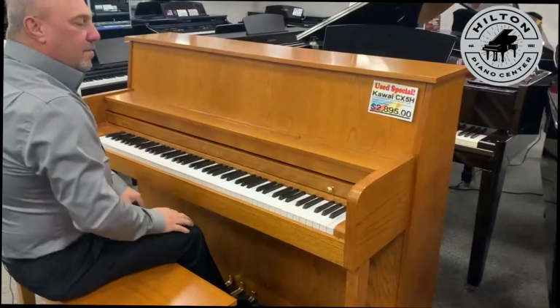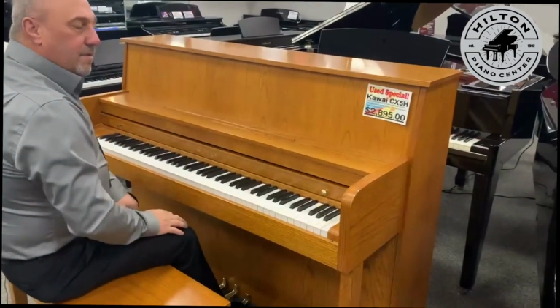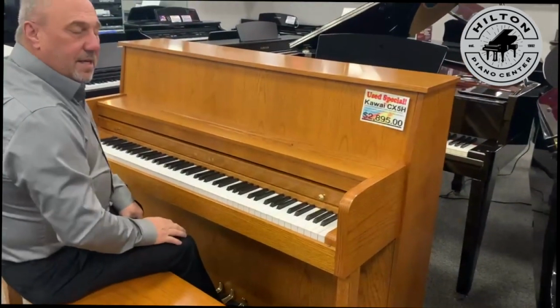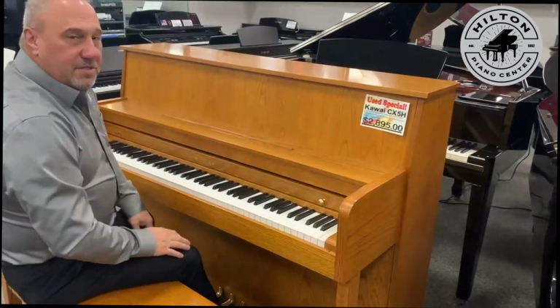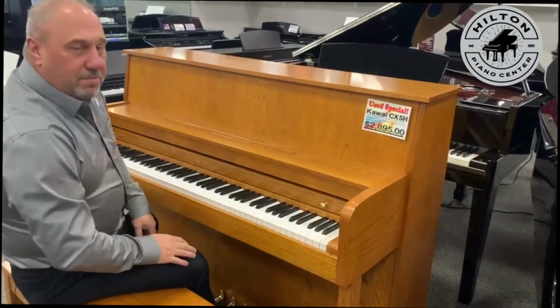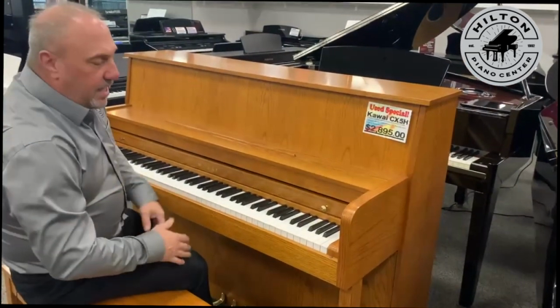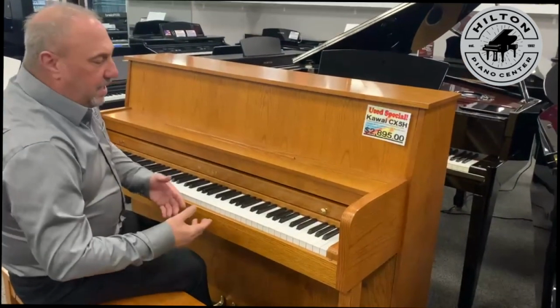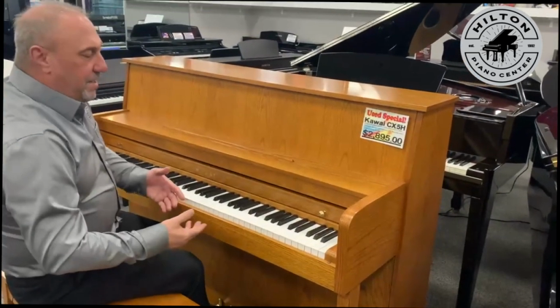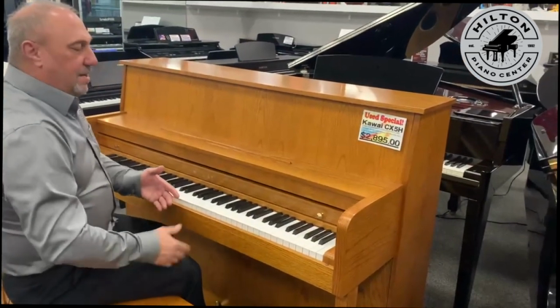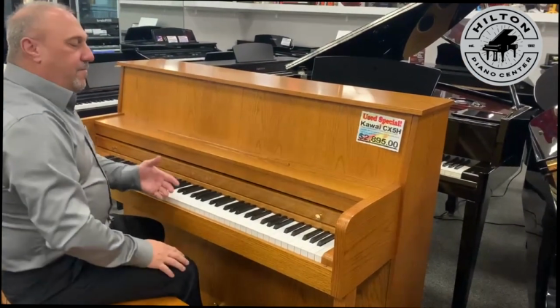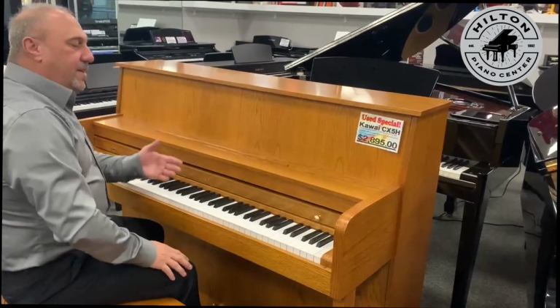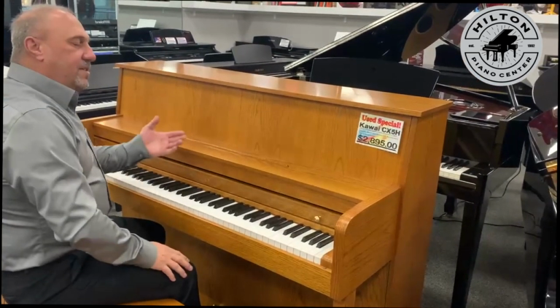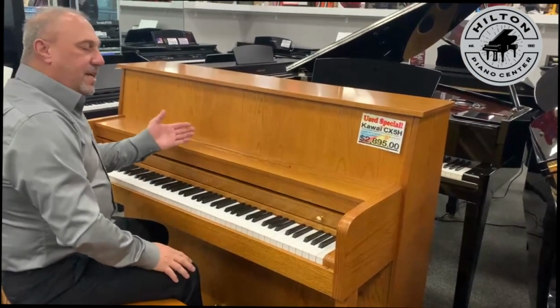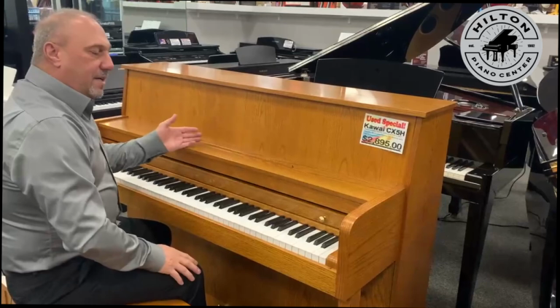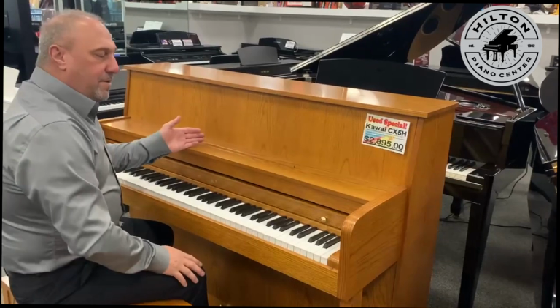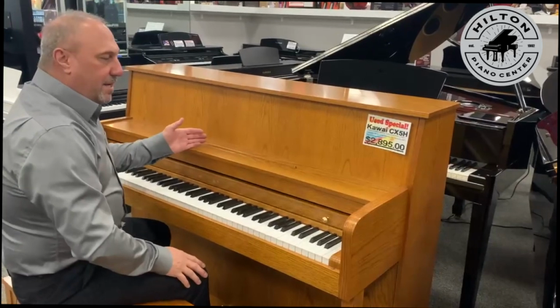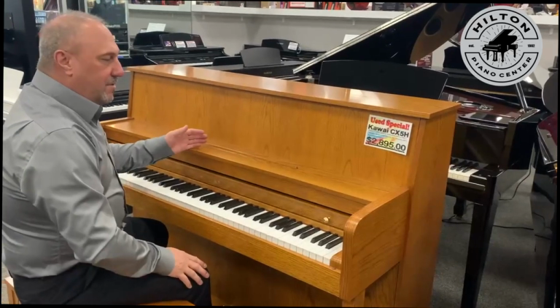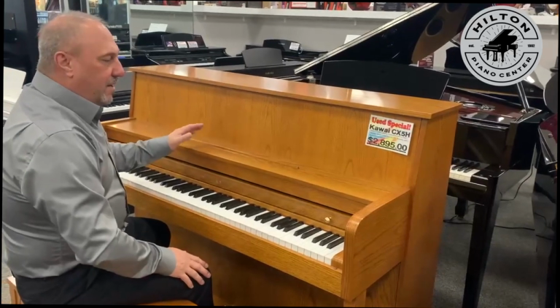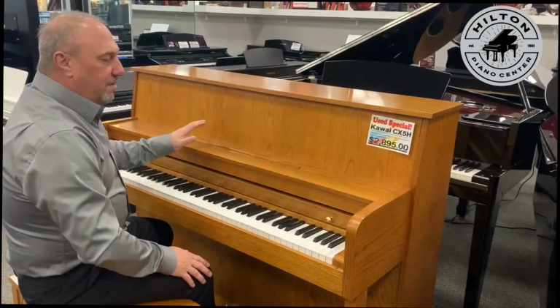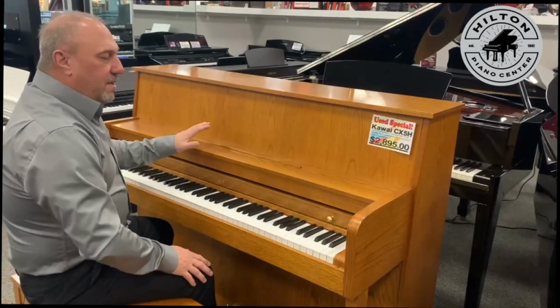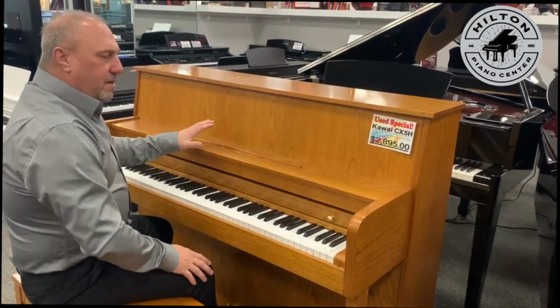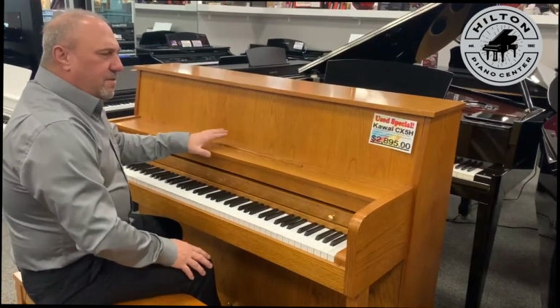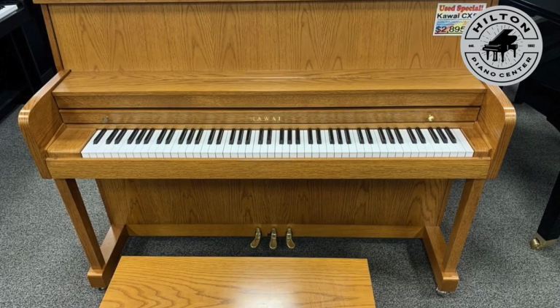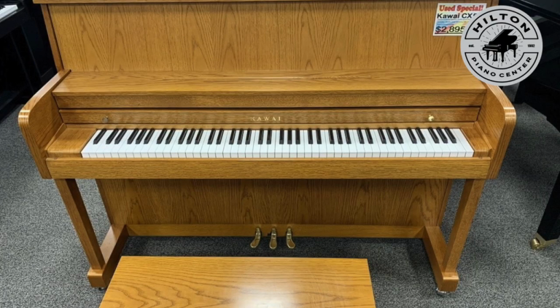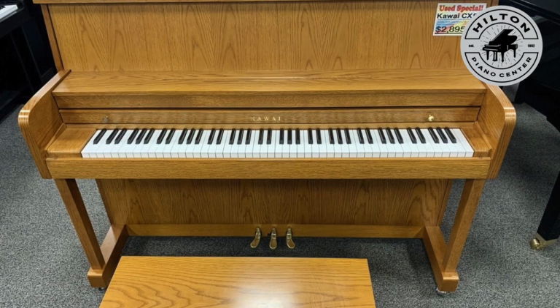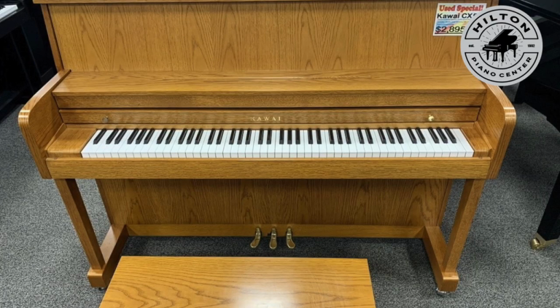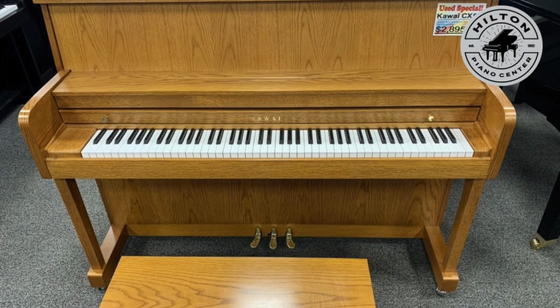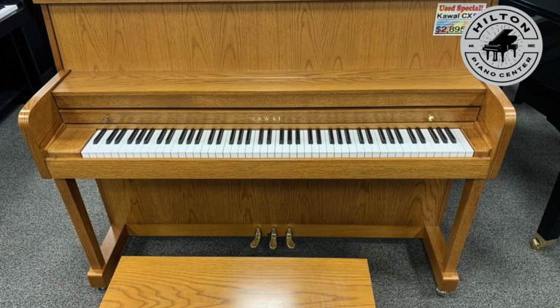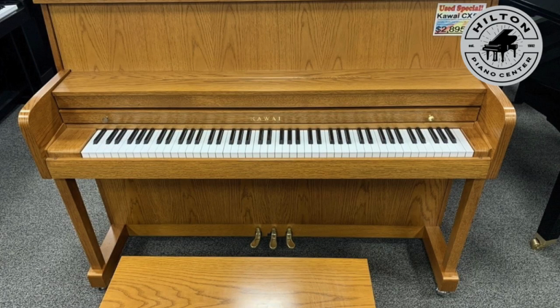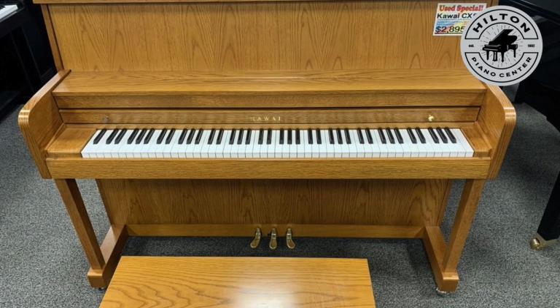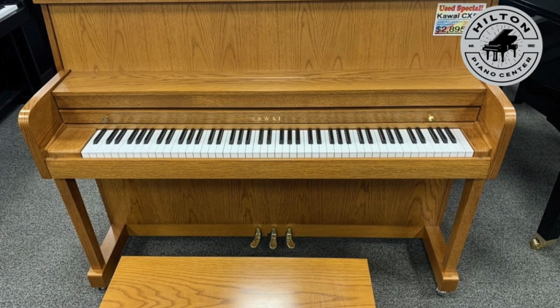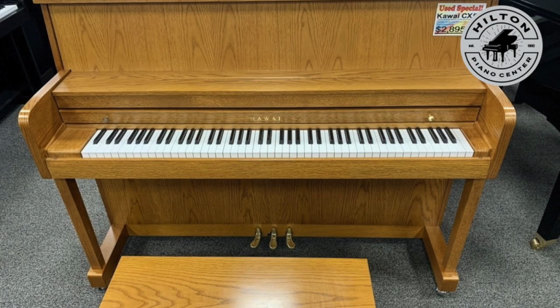Really nice playing piano, nice sounding piano as well. It really is in excellent shape. This didn't have a lot of use.